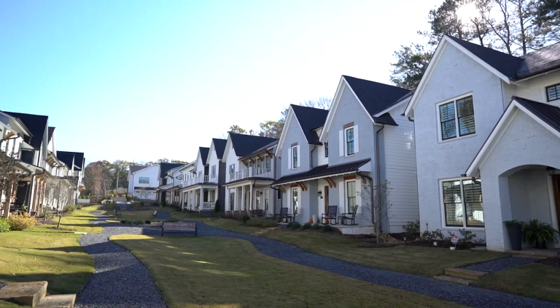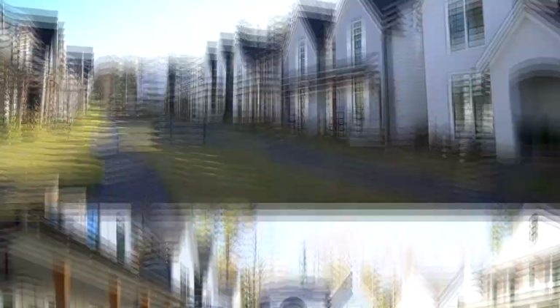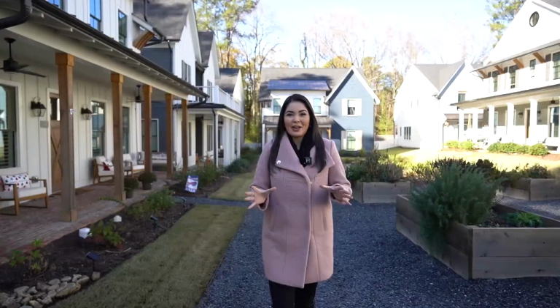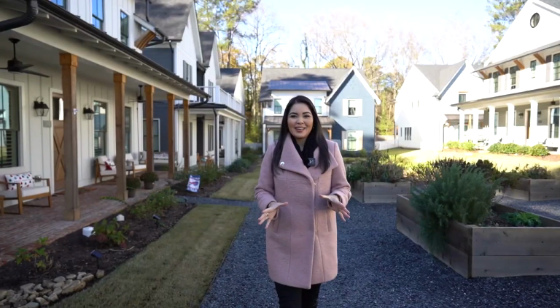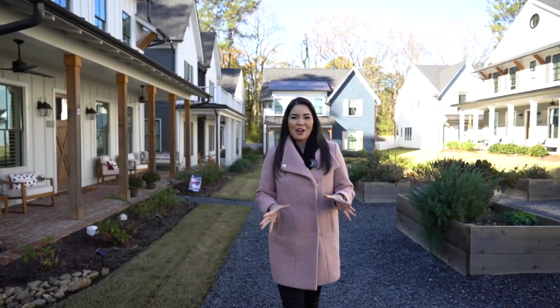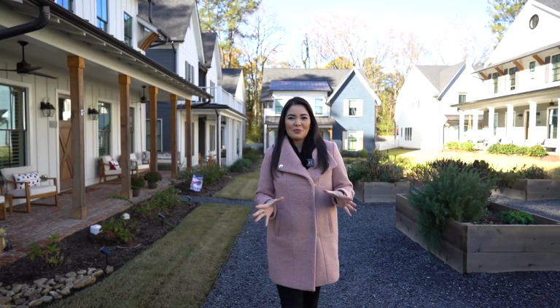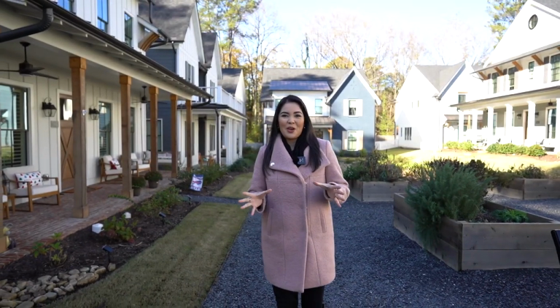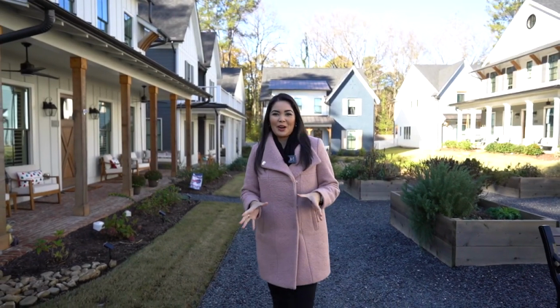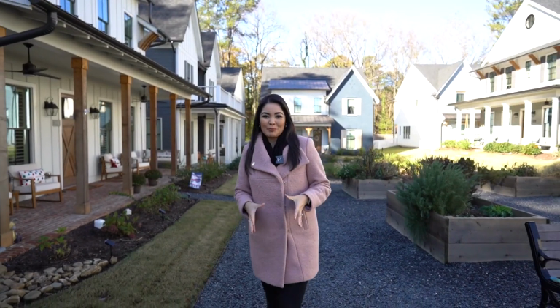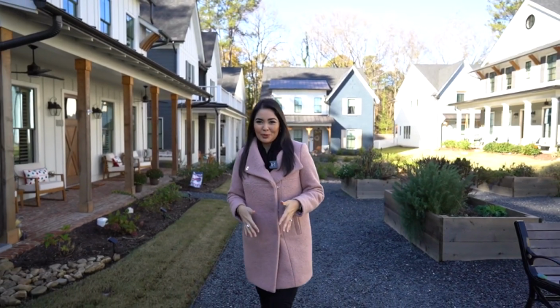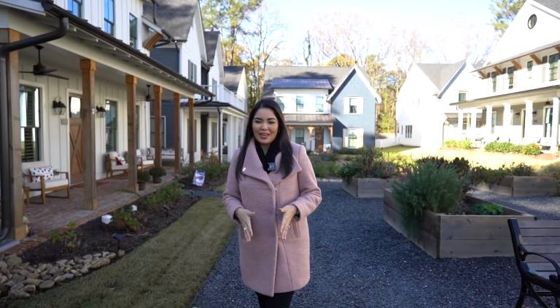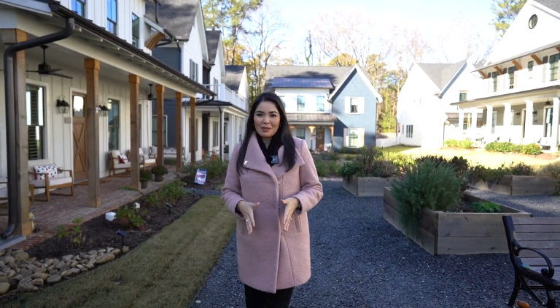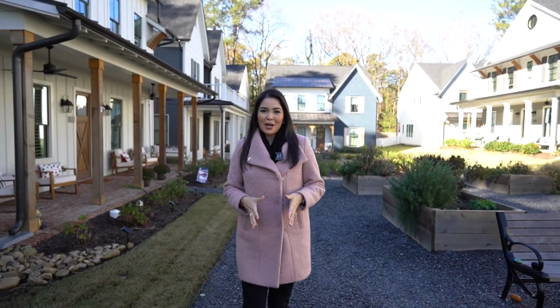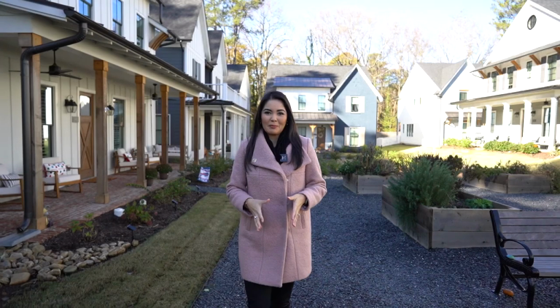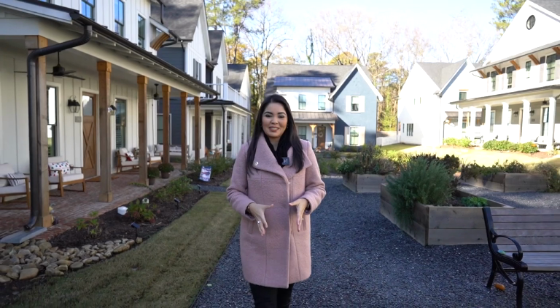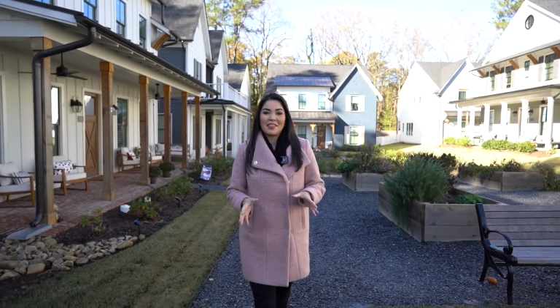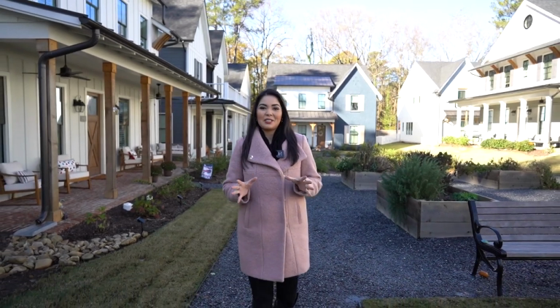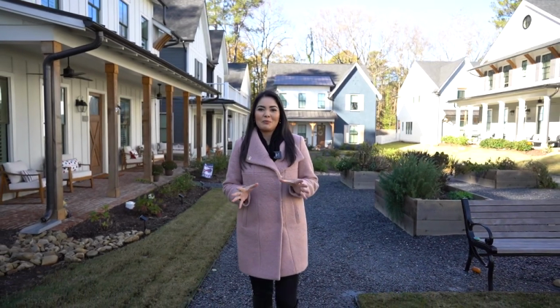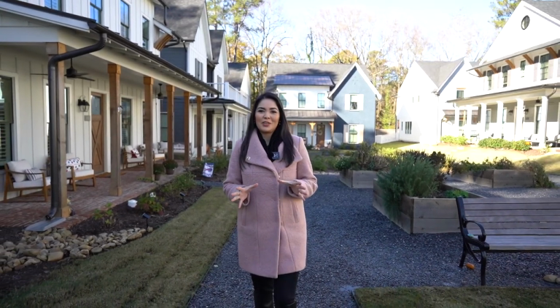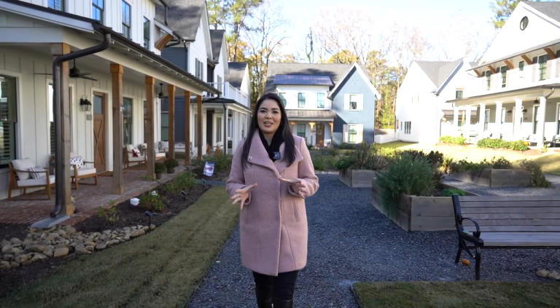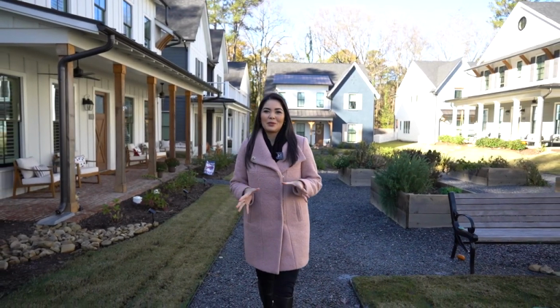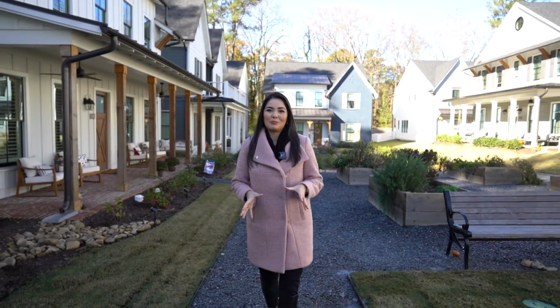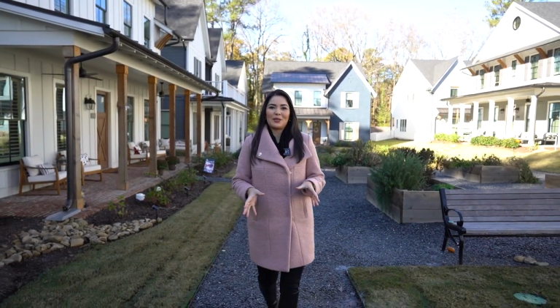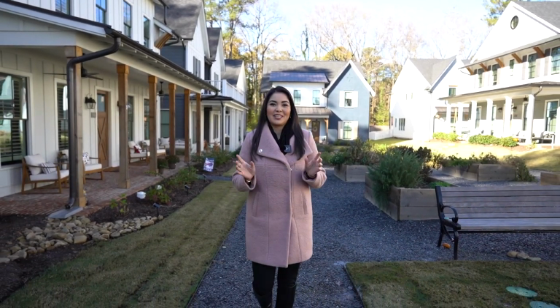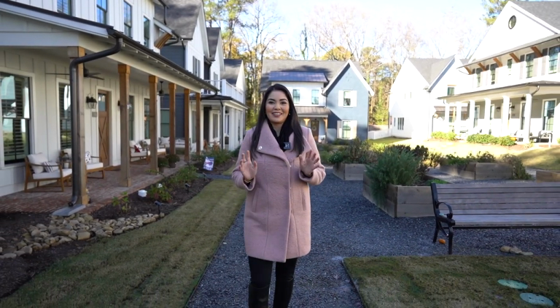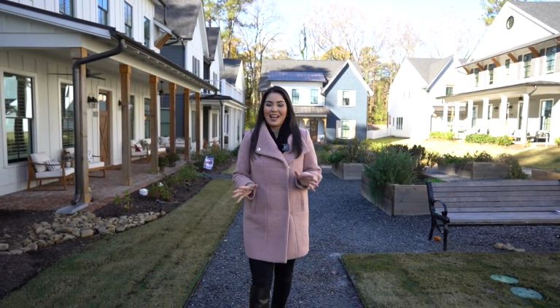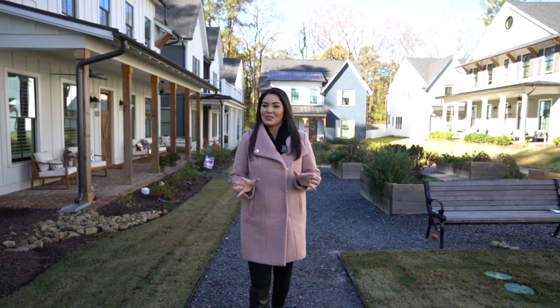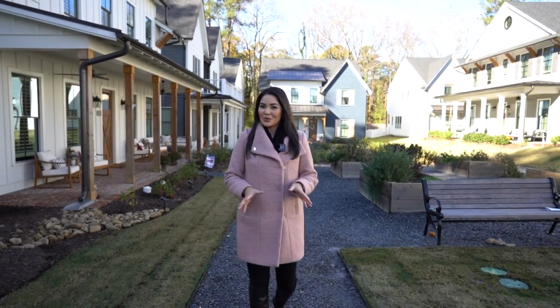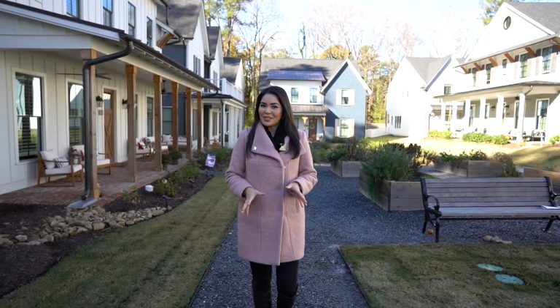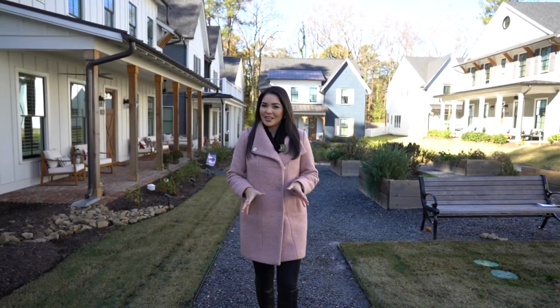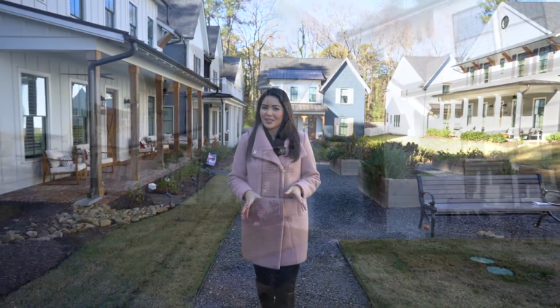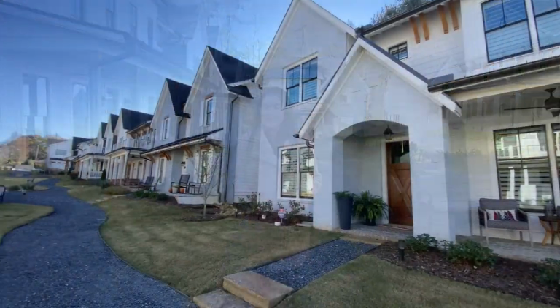Right now we are in Brookhaven Commons. This community was built in the last two years and was designed by award-winning Mattison Architects, with Harrison as the builder.